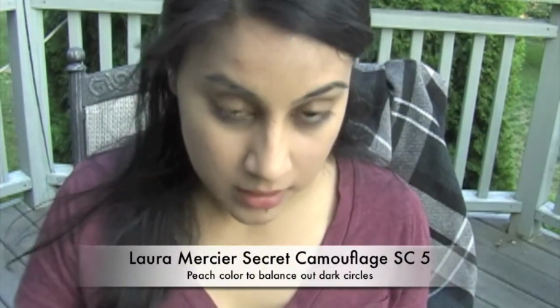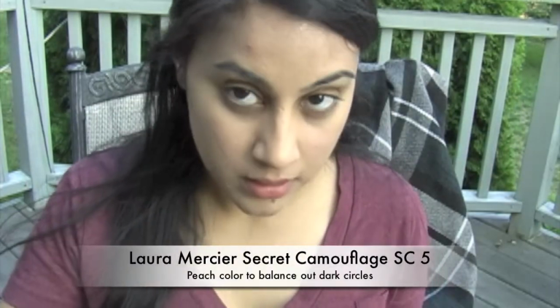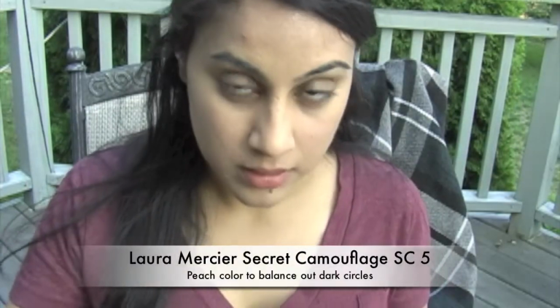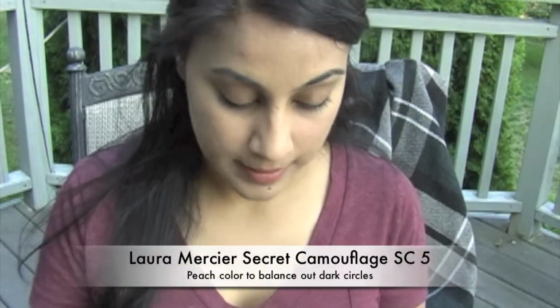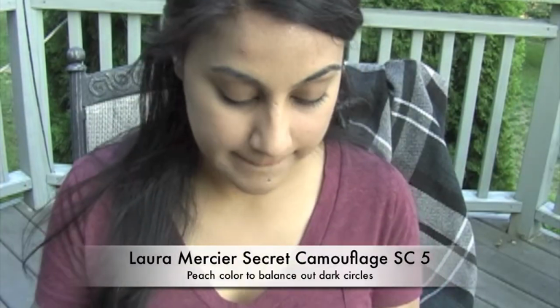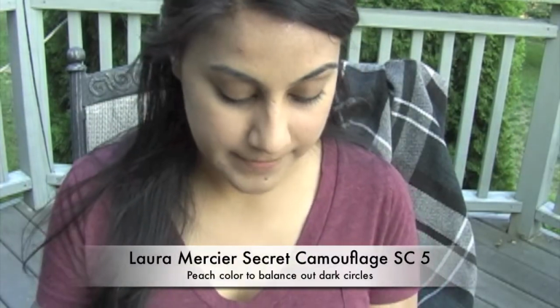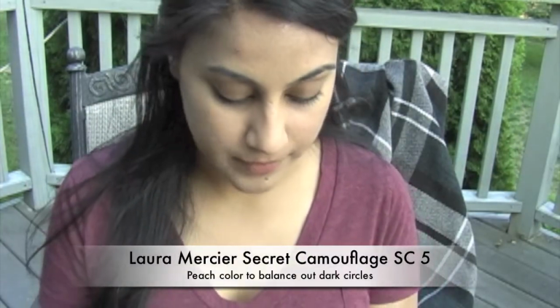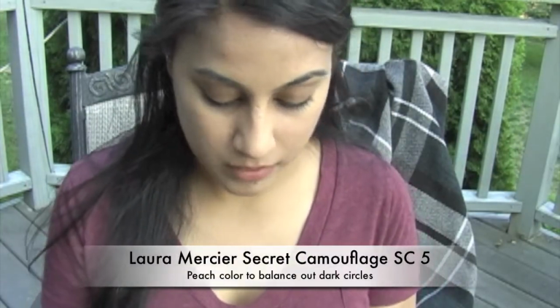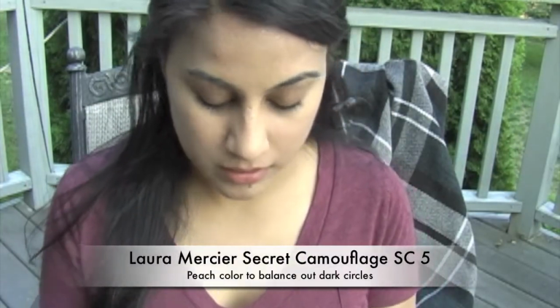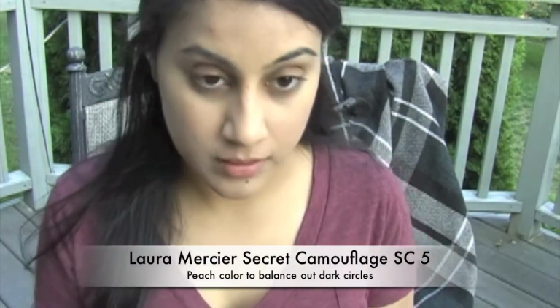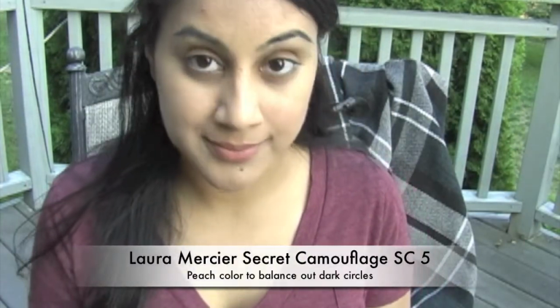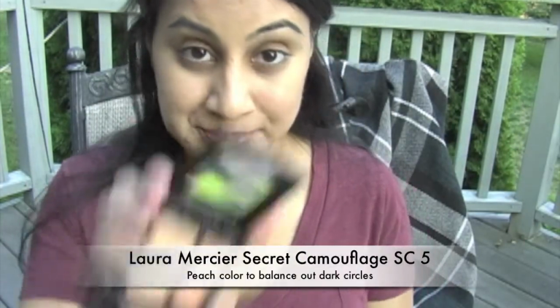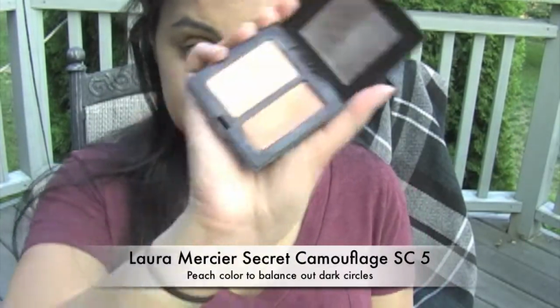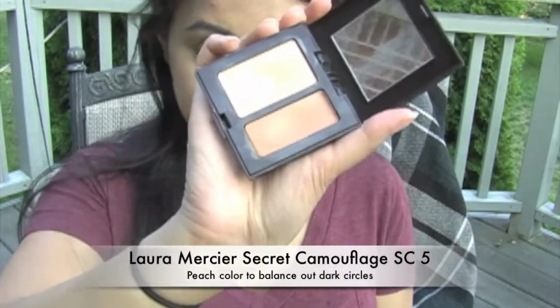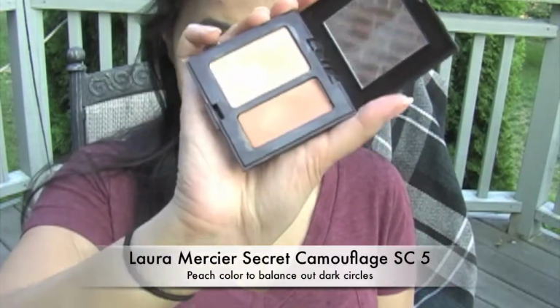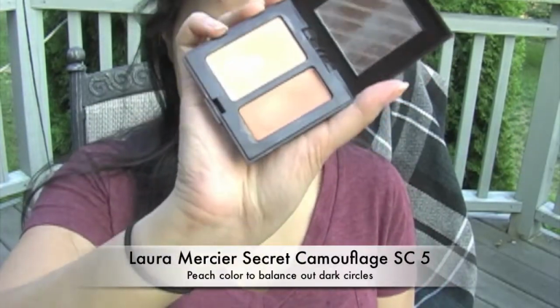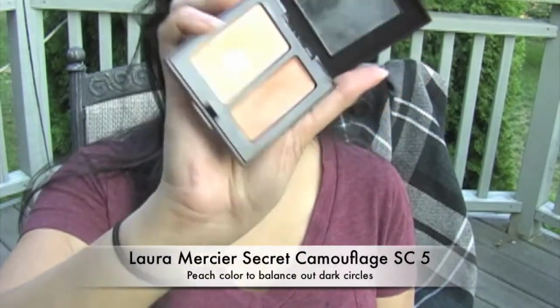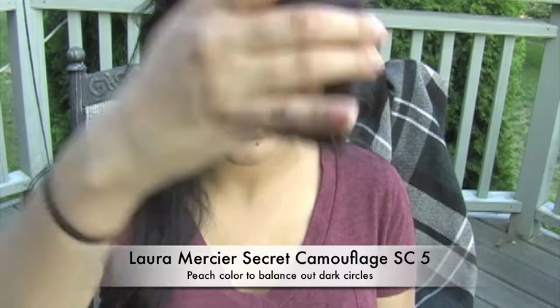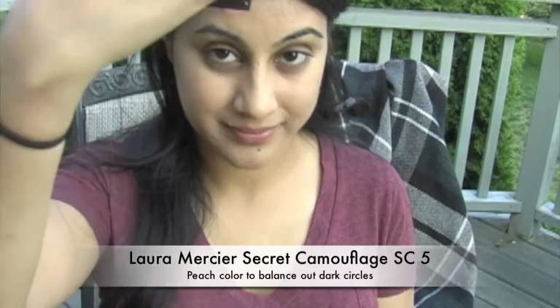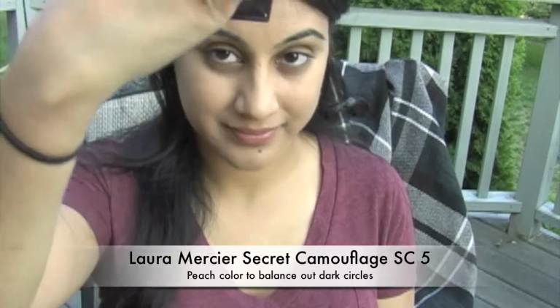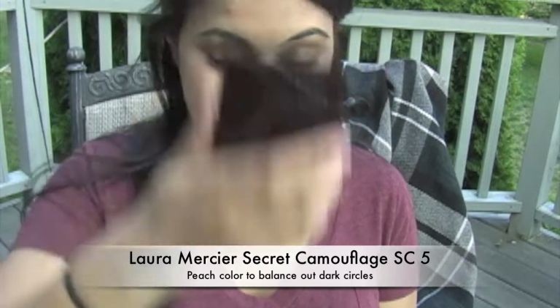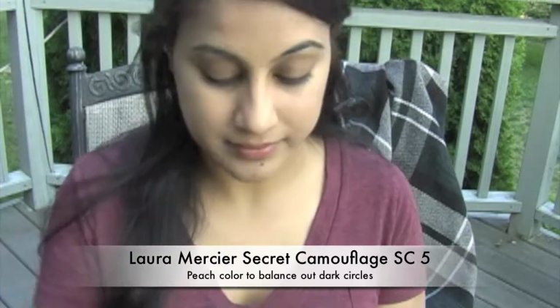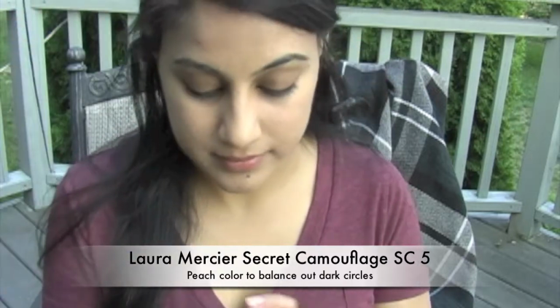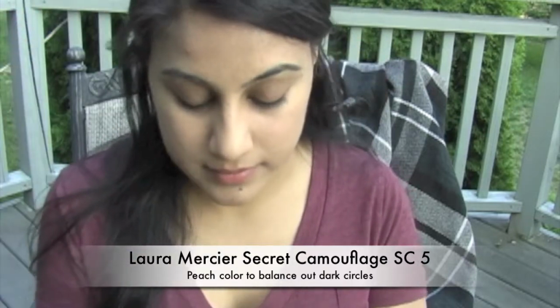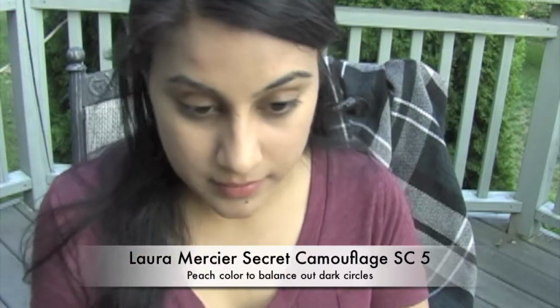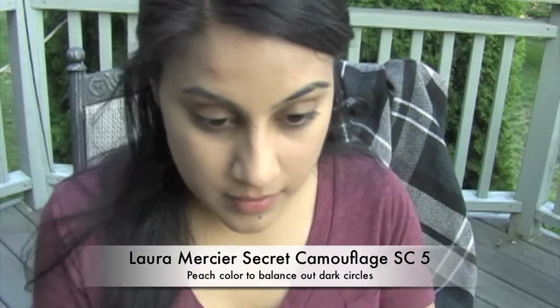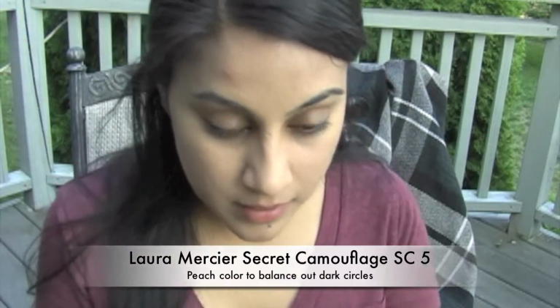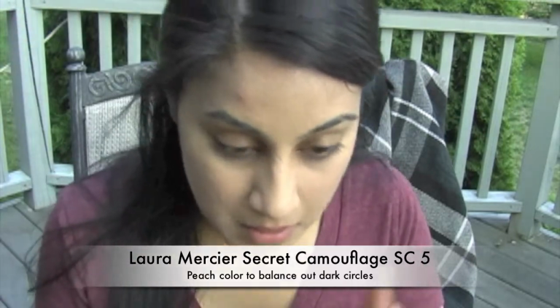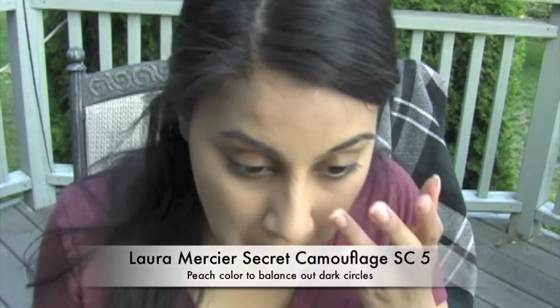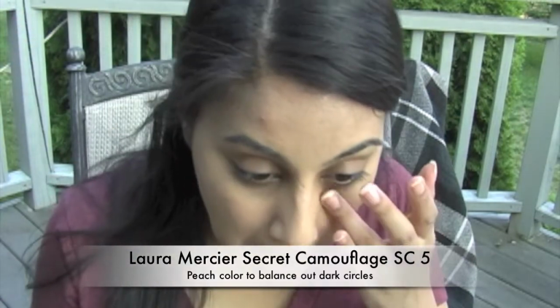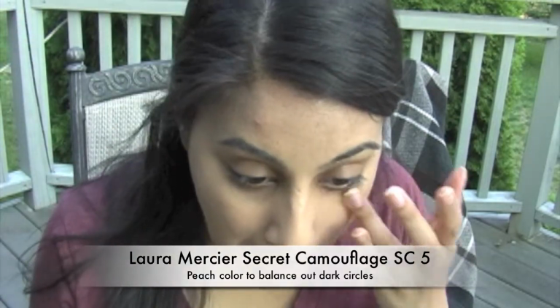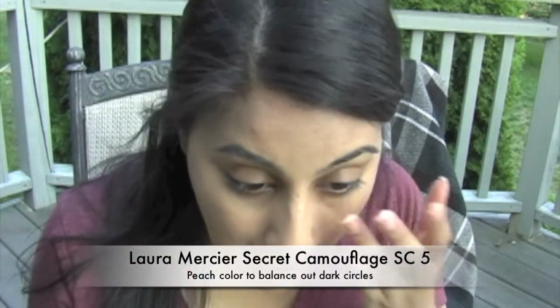Because I haven't been getting much sleep lately, I need to cover up my dark circles, so I'm going to be using the peach tone corrector.